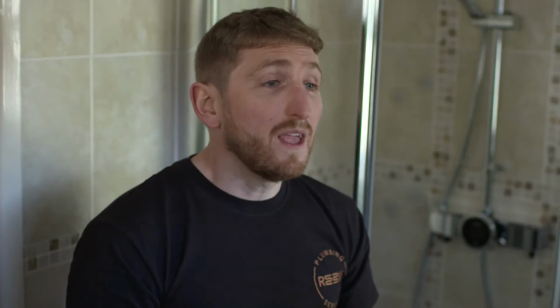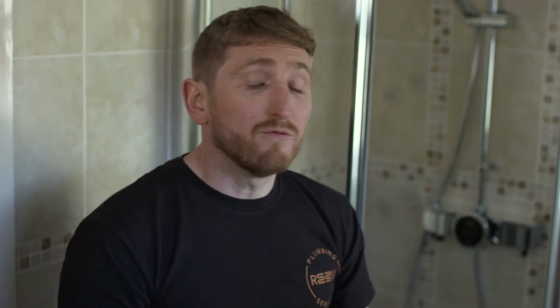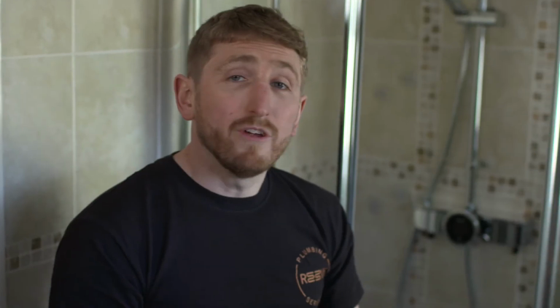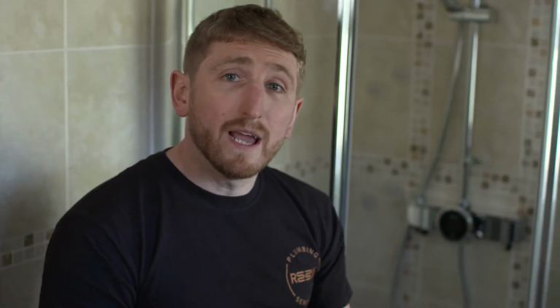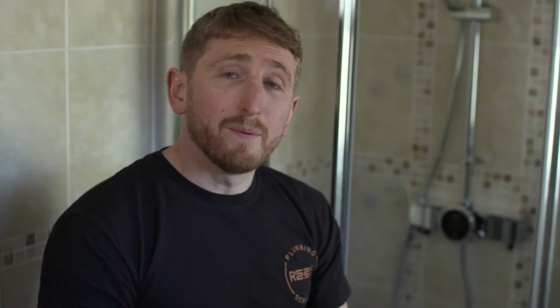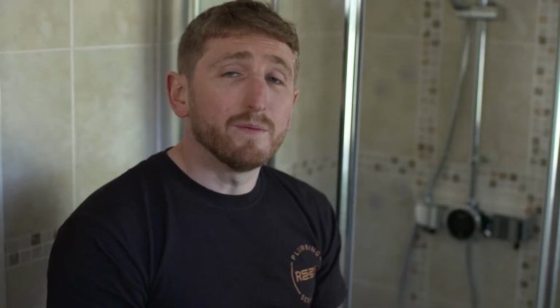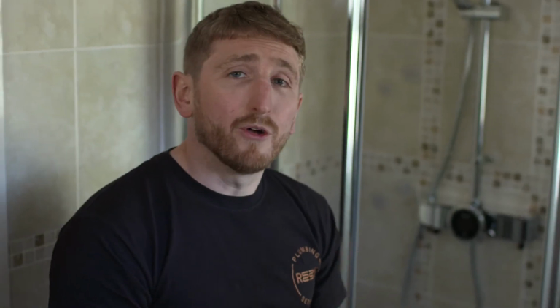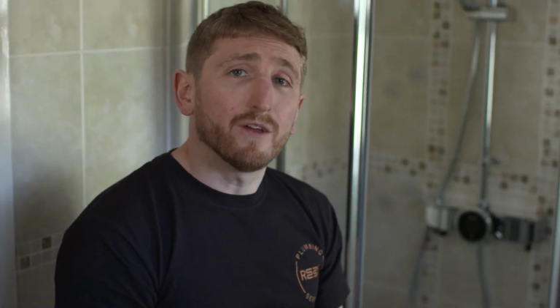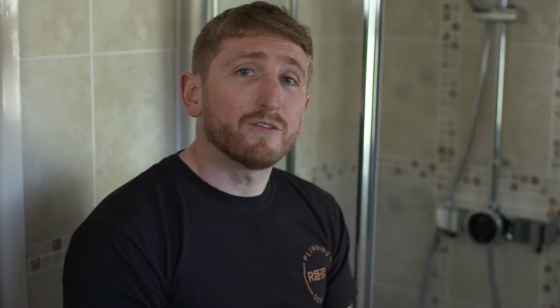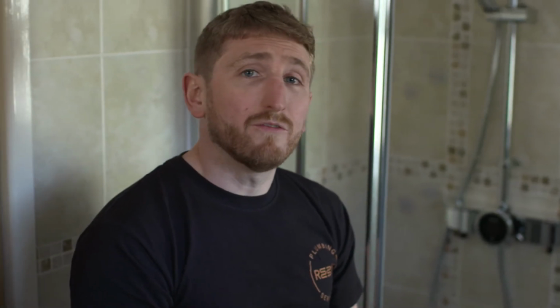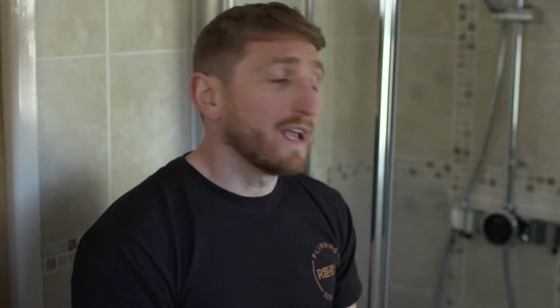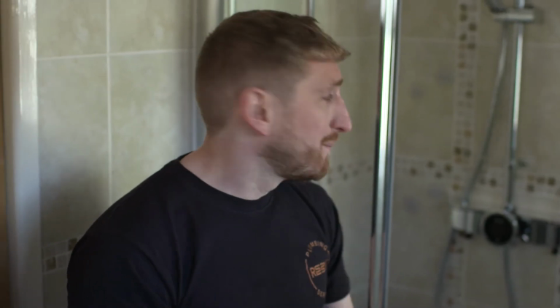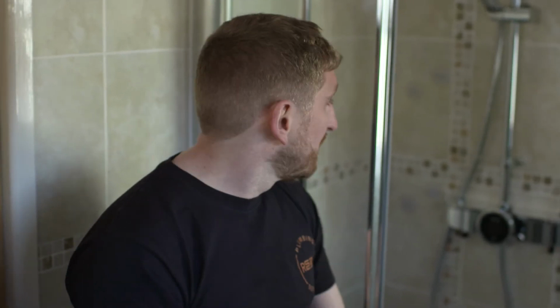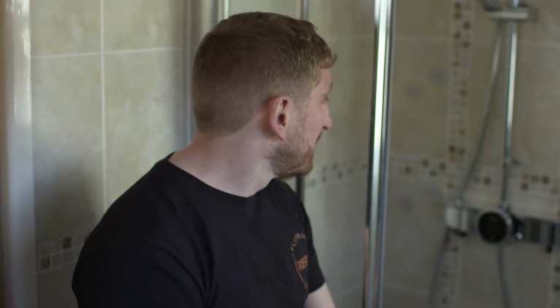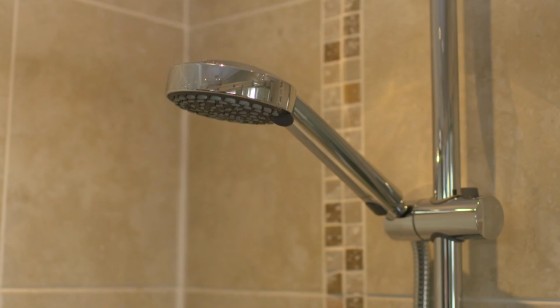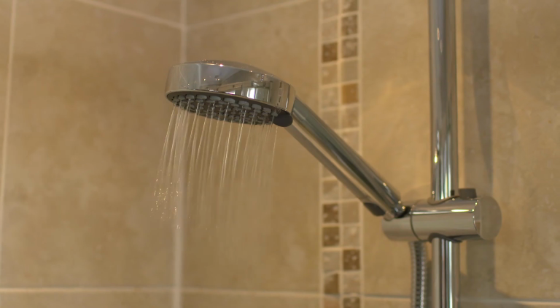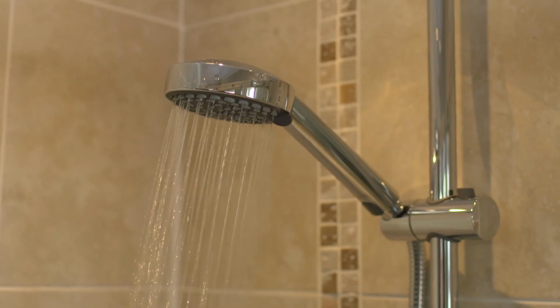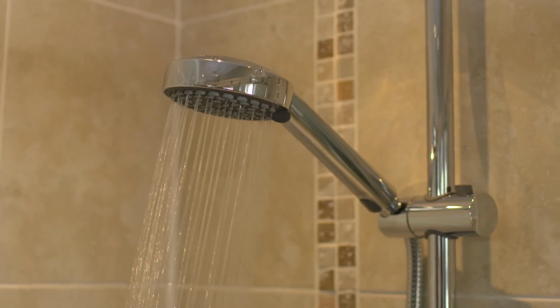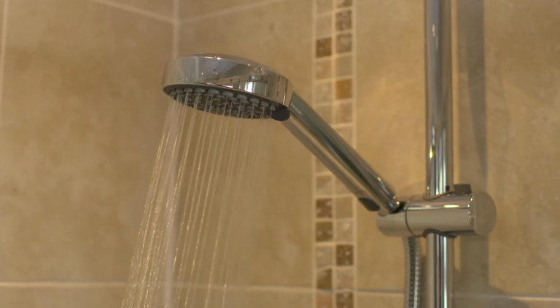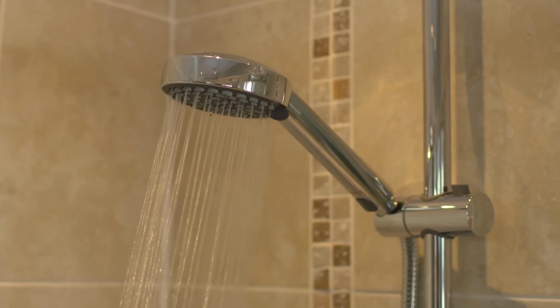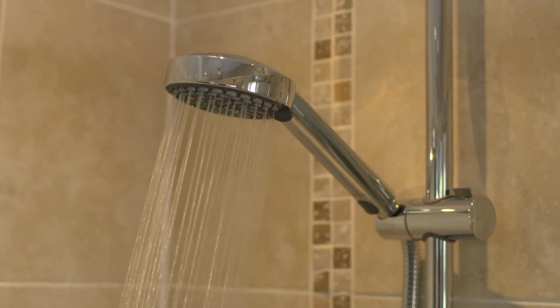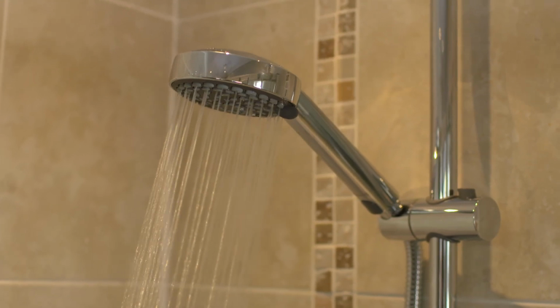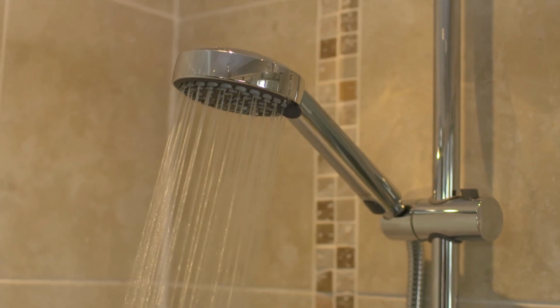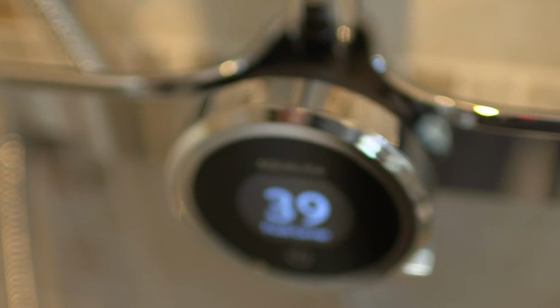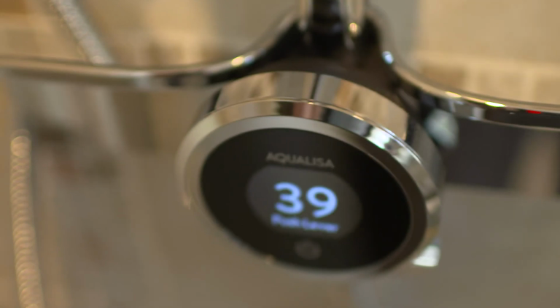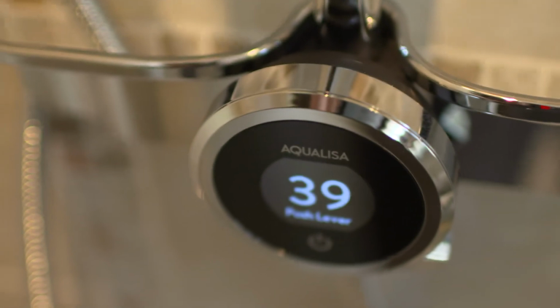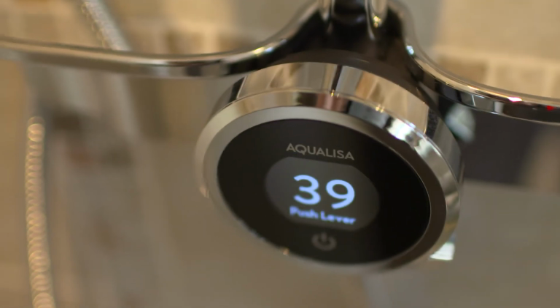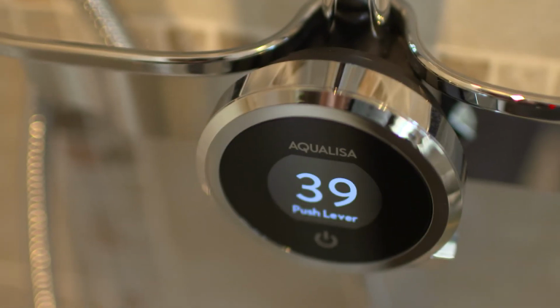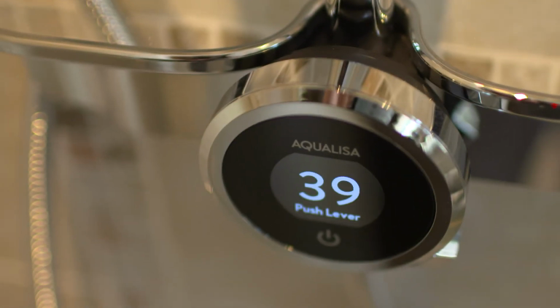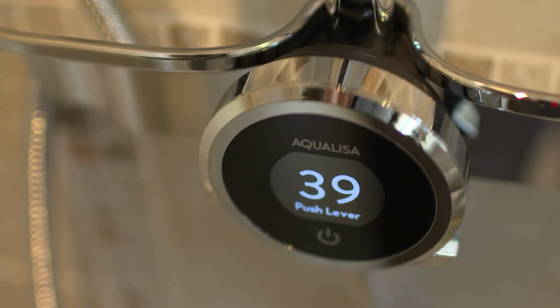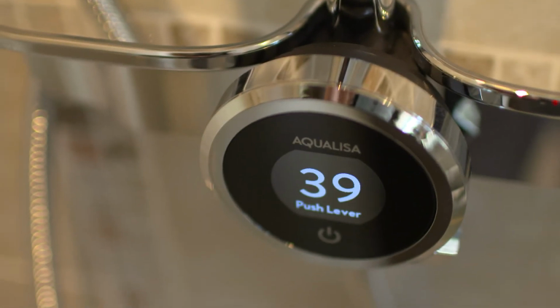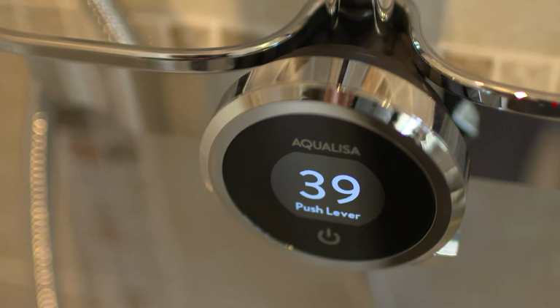Really happy with the product and really happy with the installation. Very pretty good.